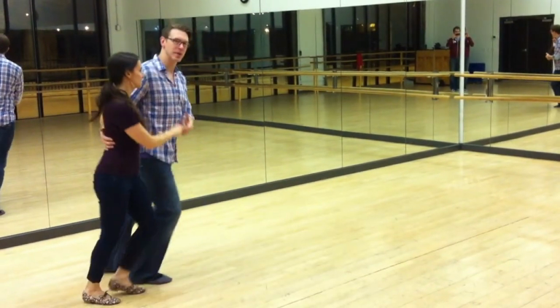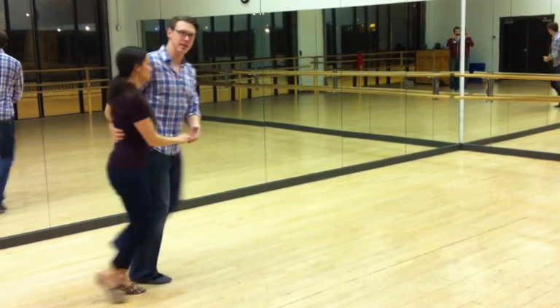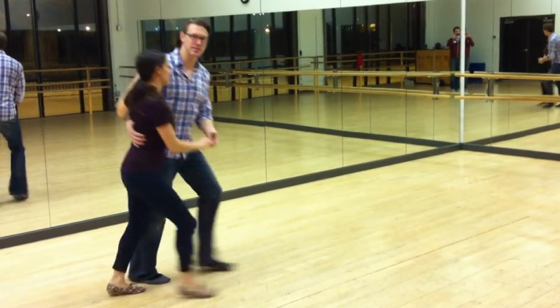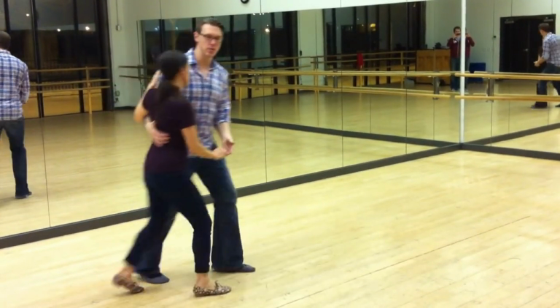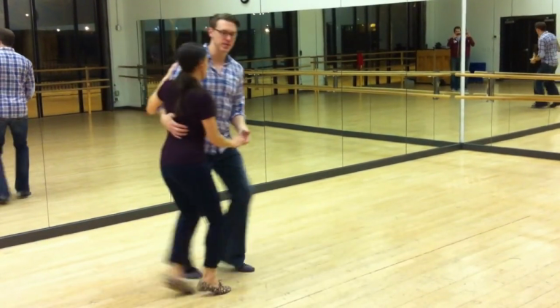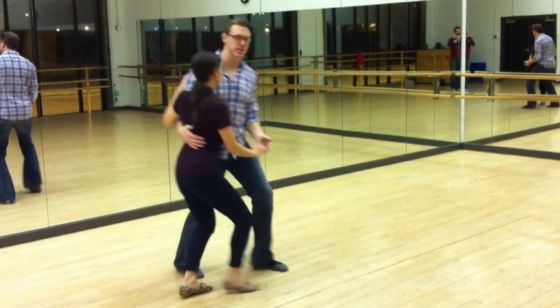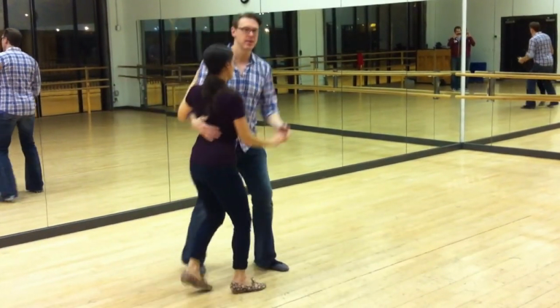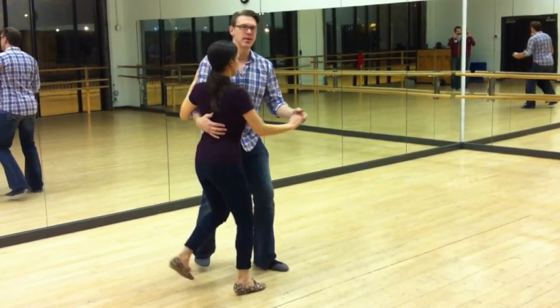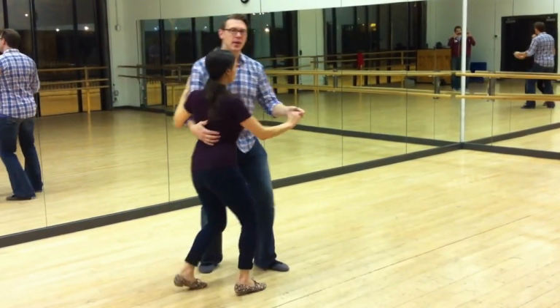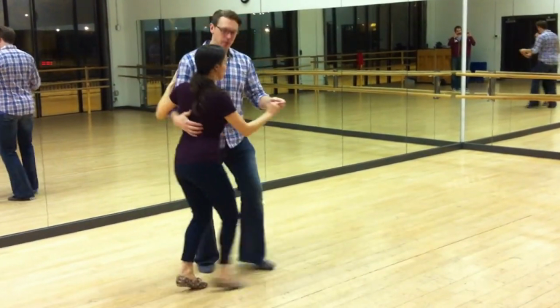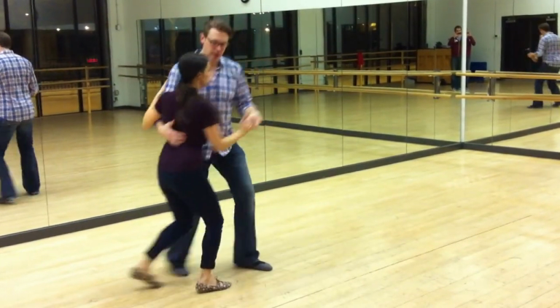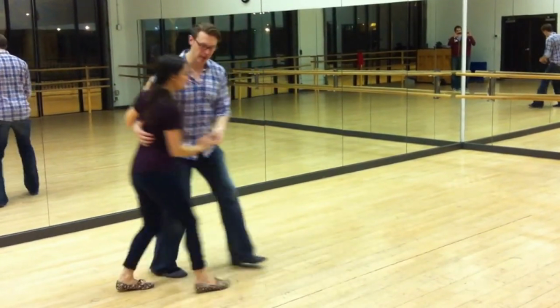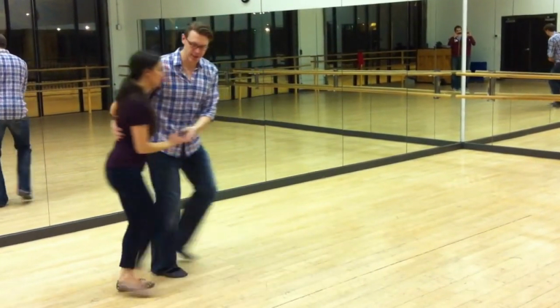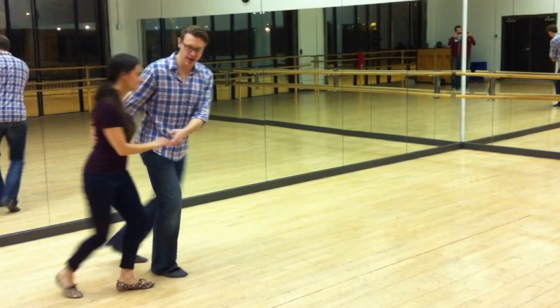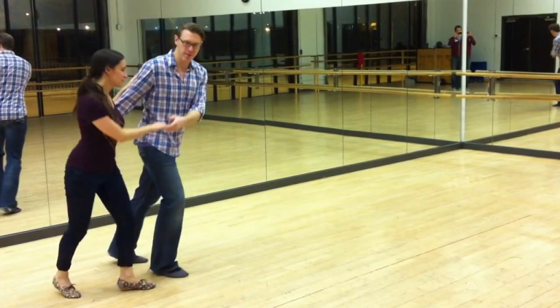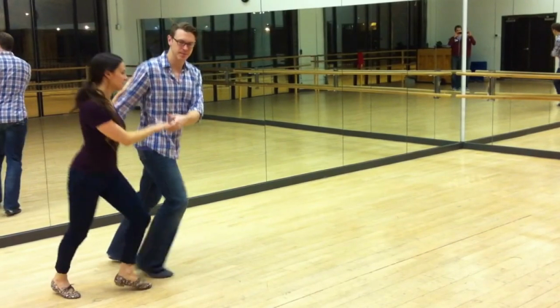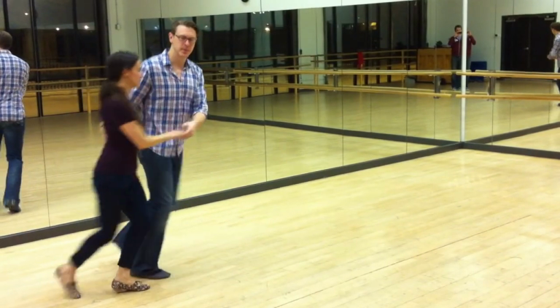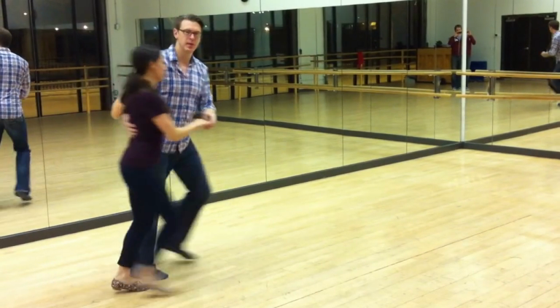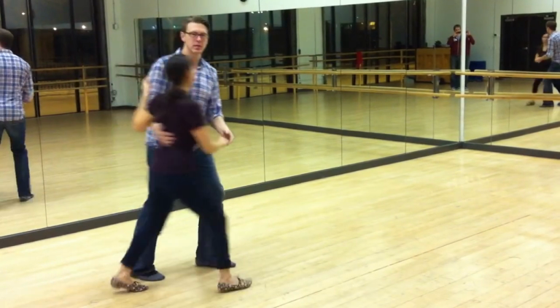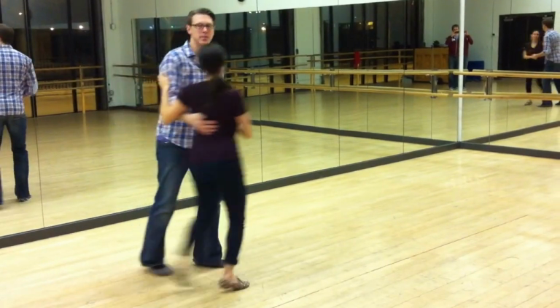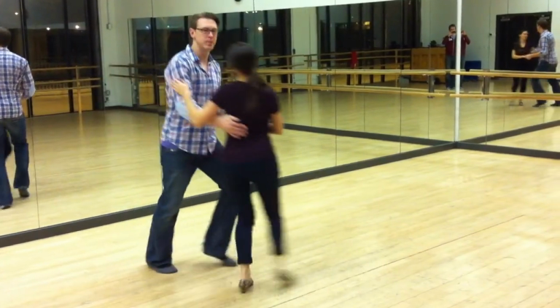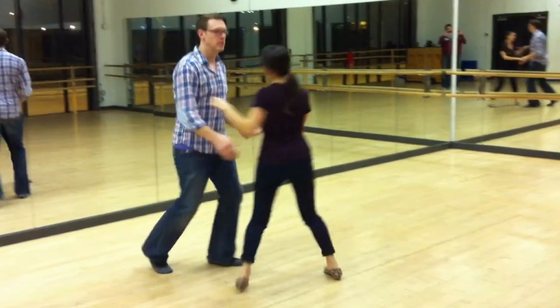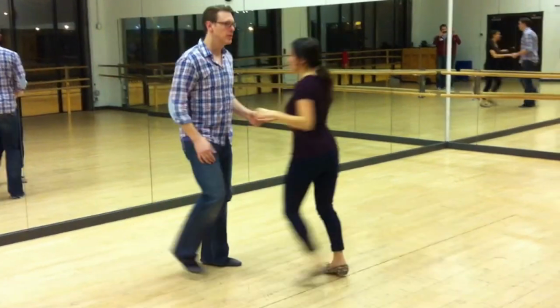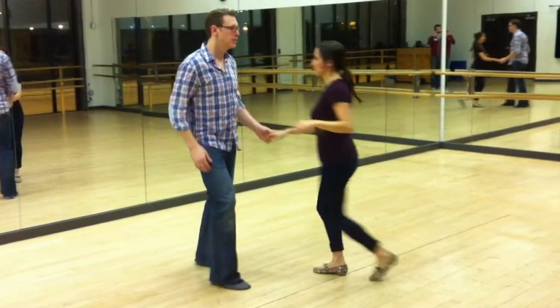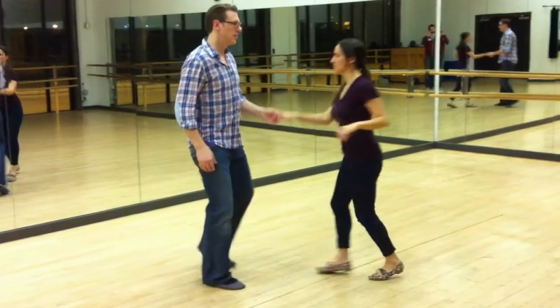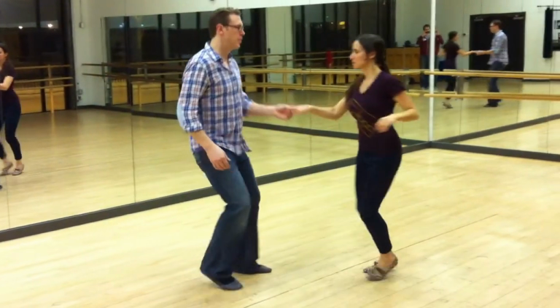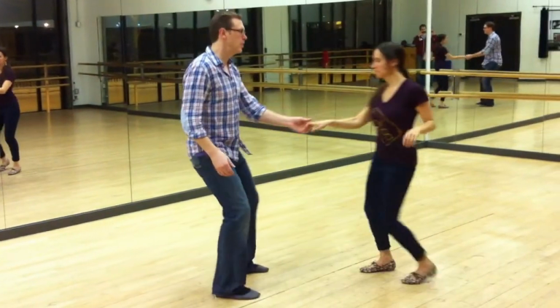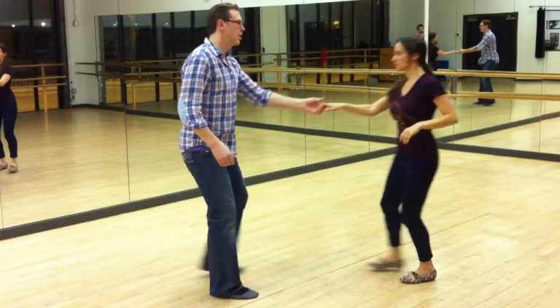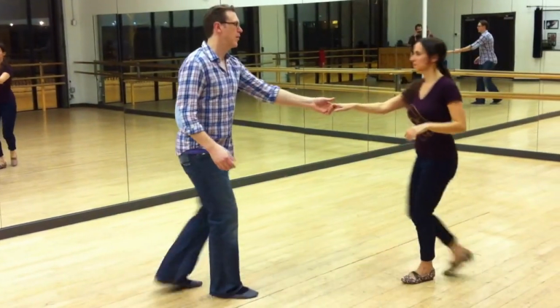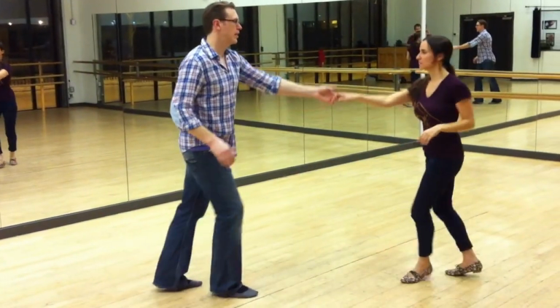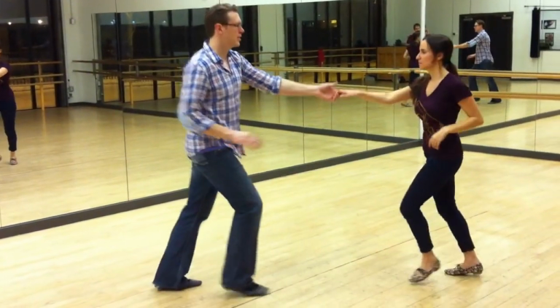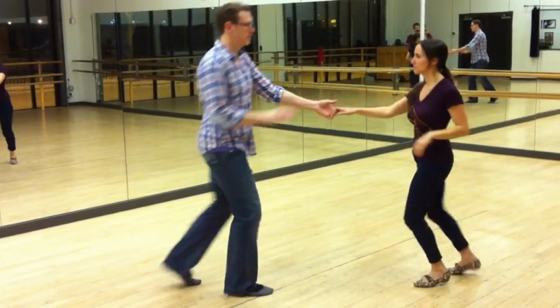Then we did these moves. A little step down. Triple, triple, rock step.